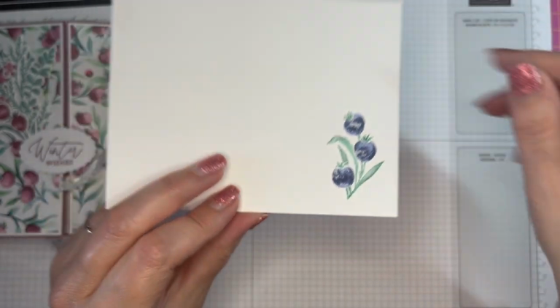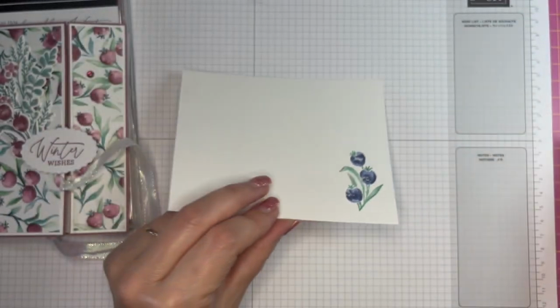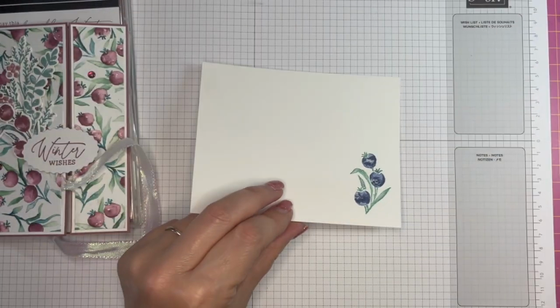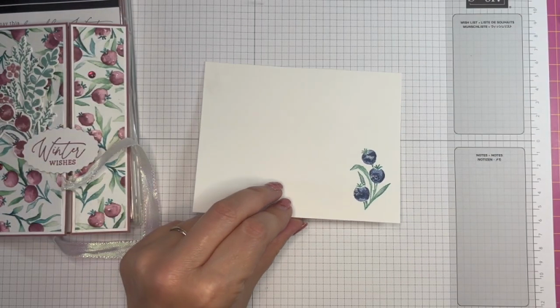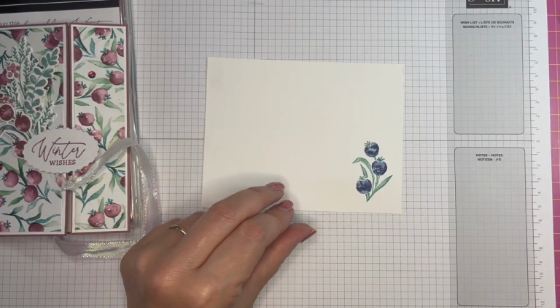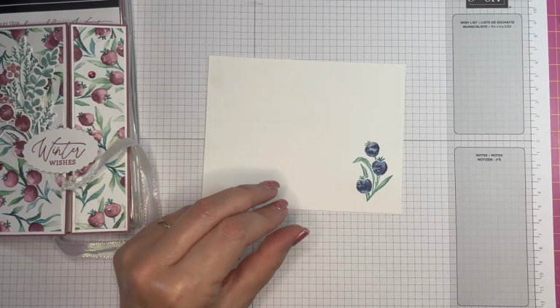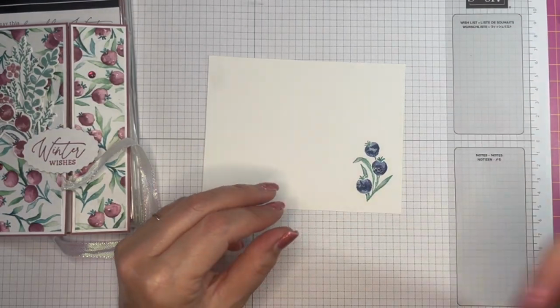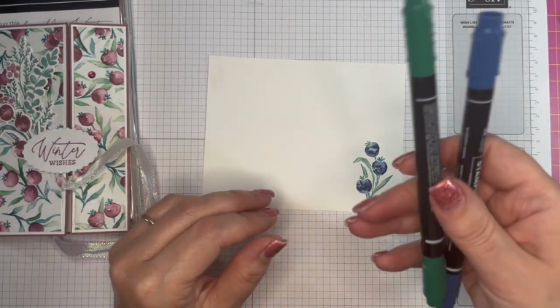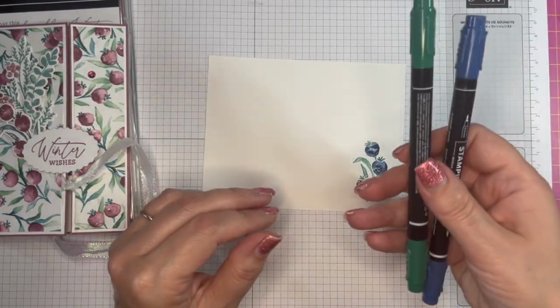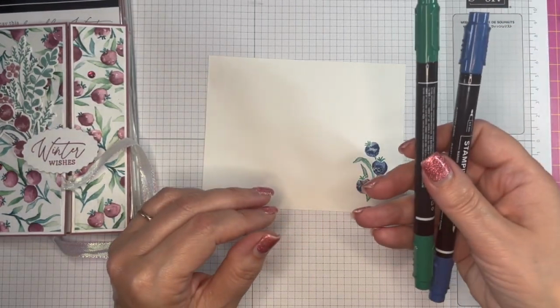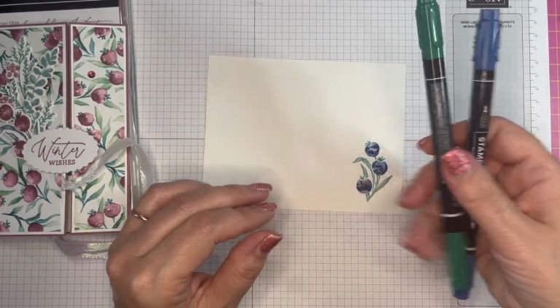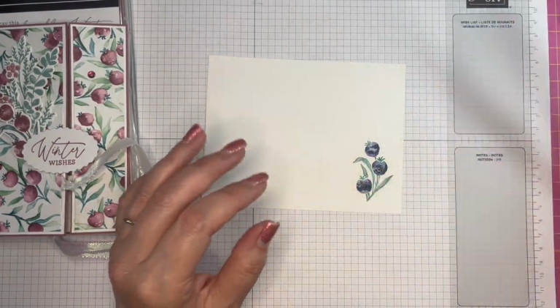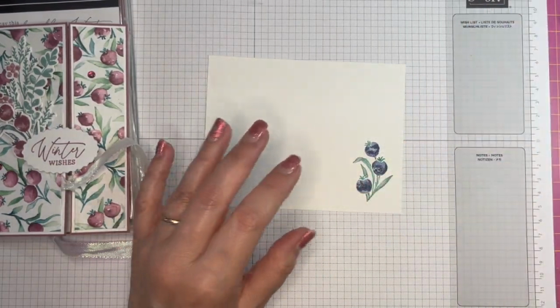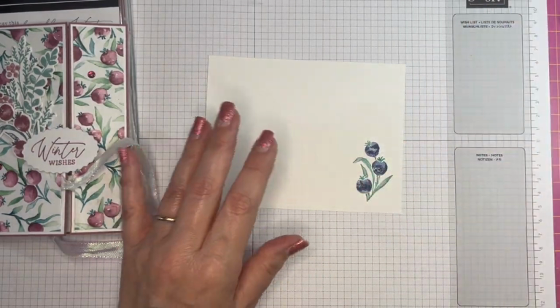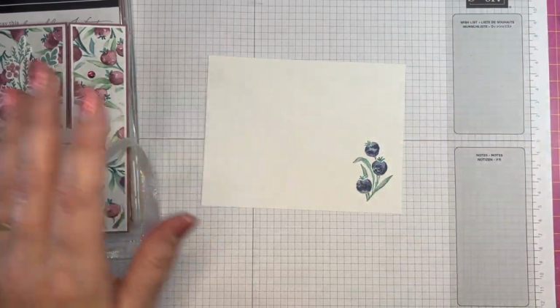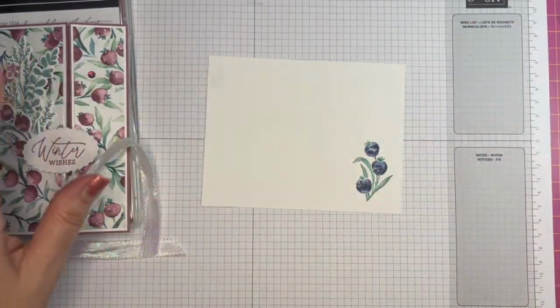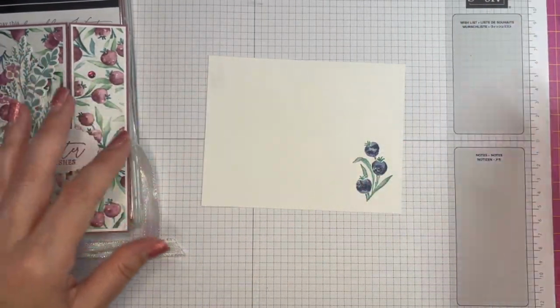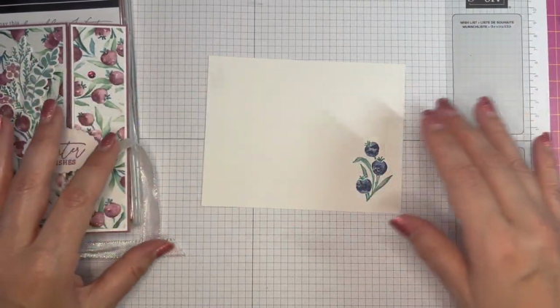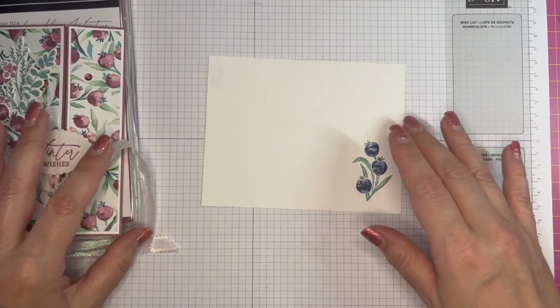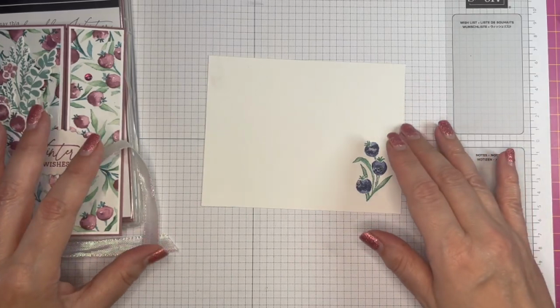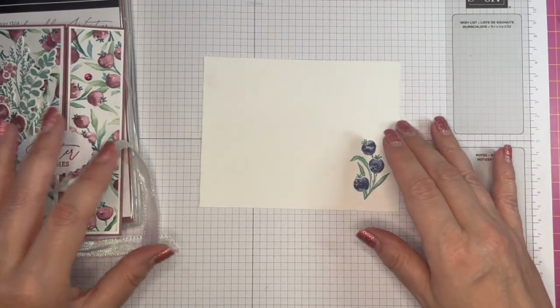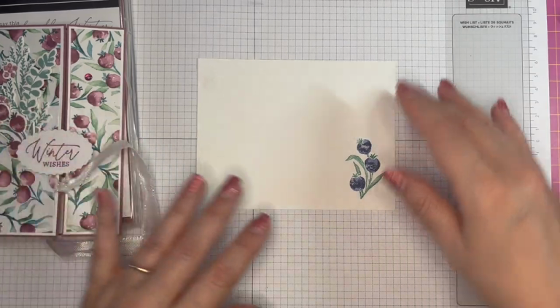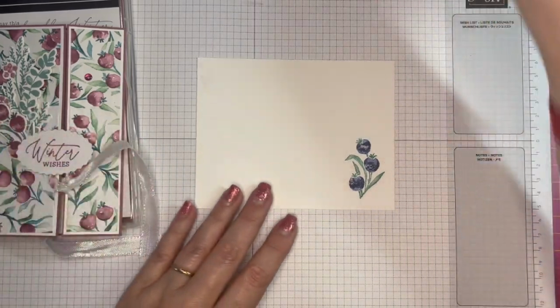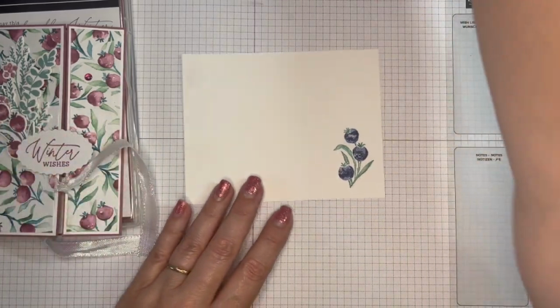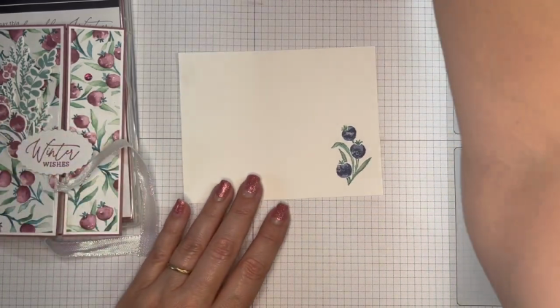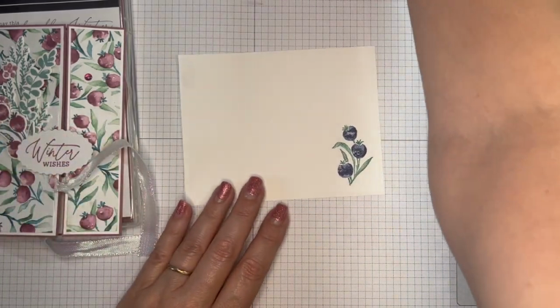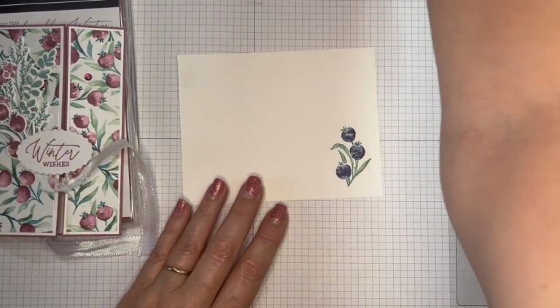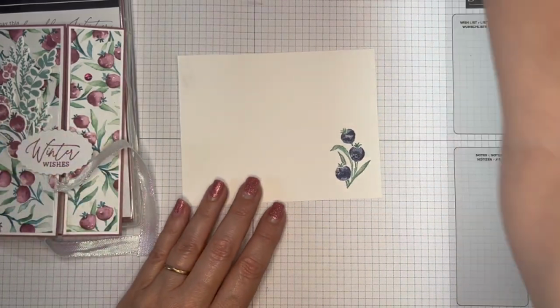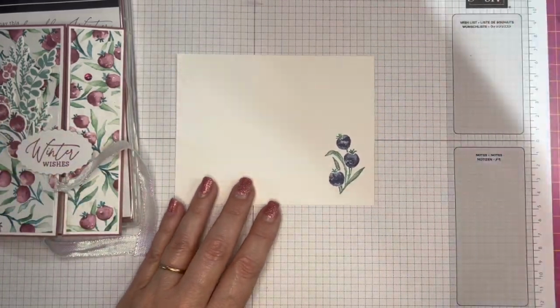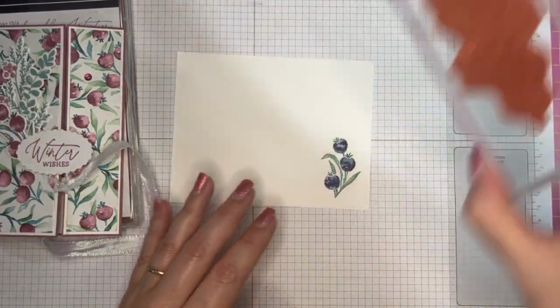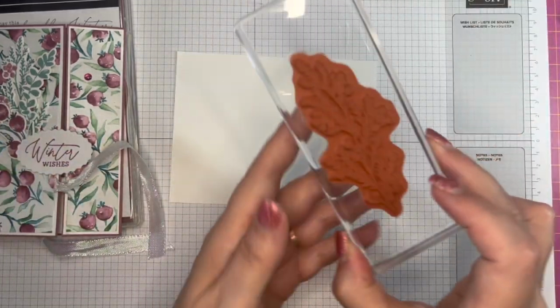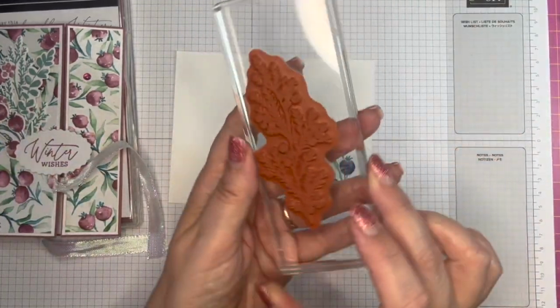Easy peasy when you've got the right equipment. On the larger stamp I'm going to show you an alternative.